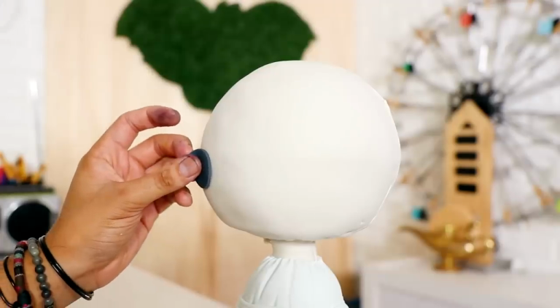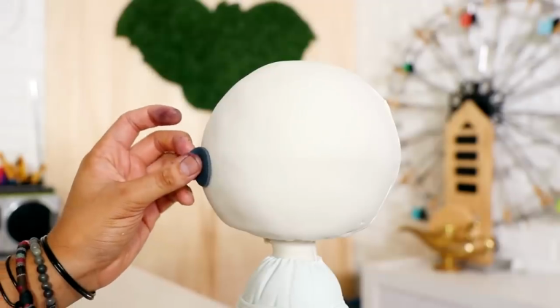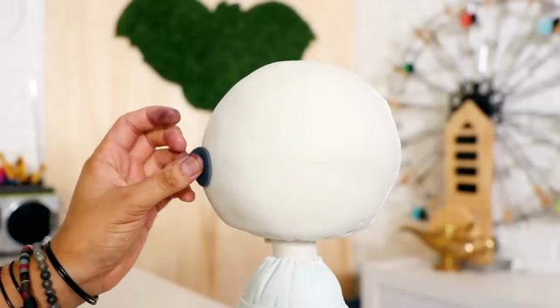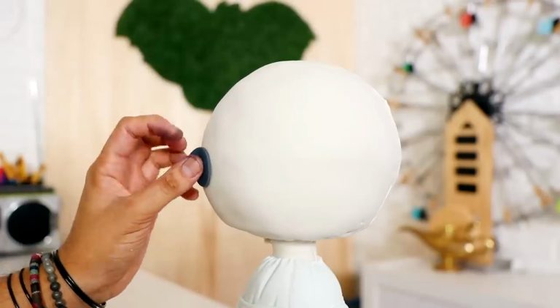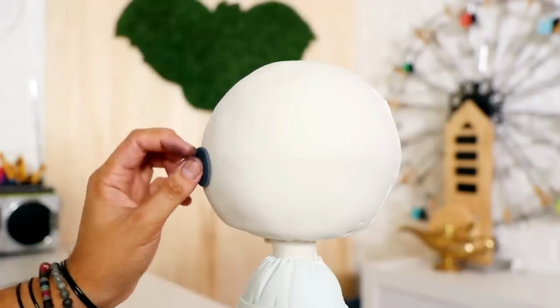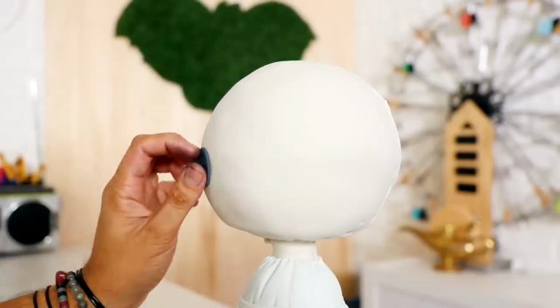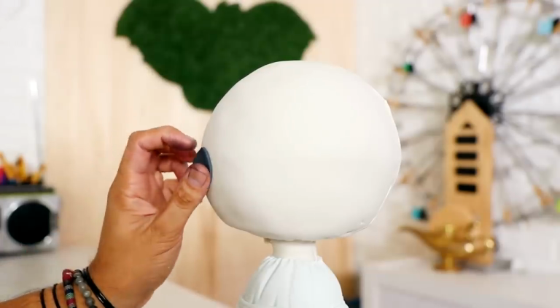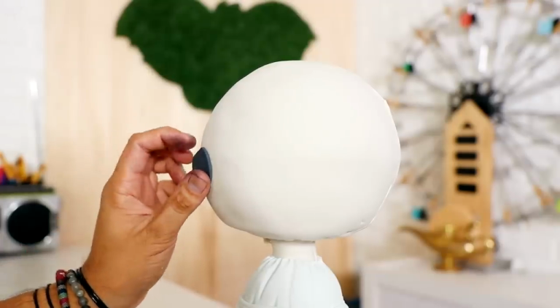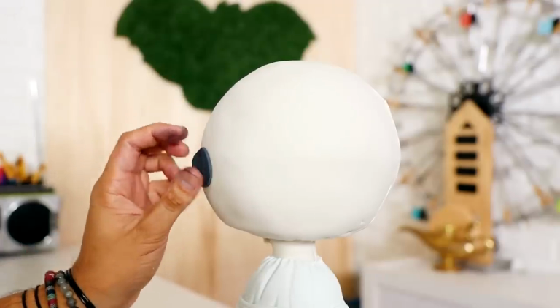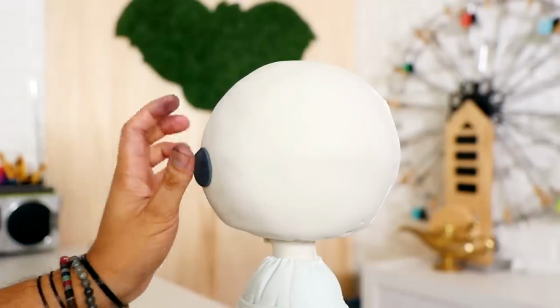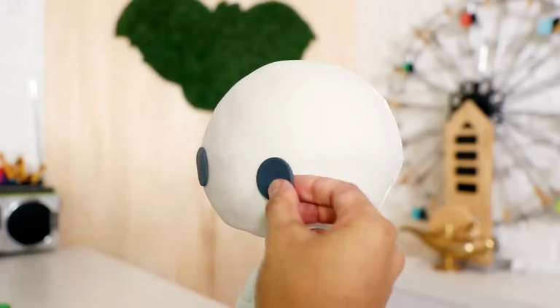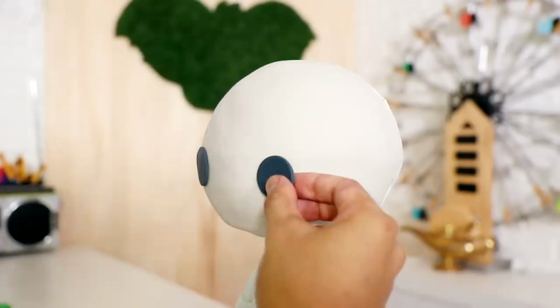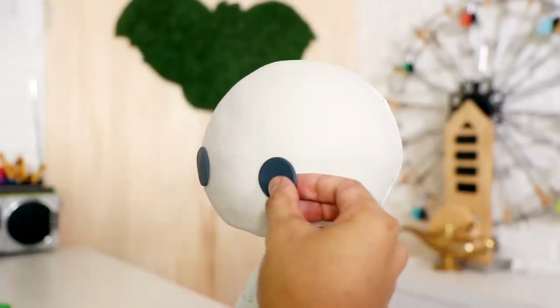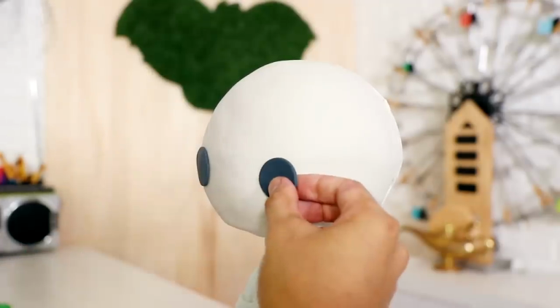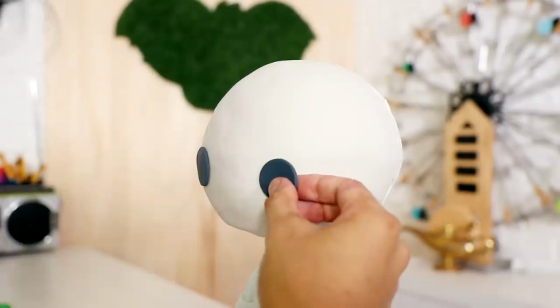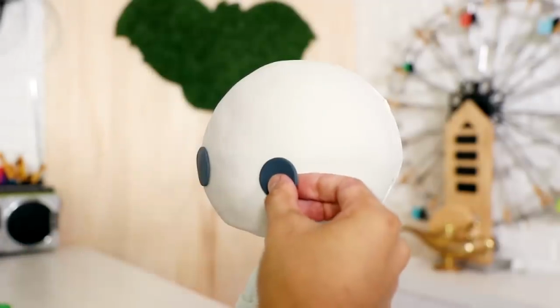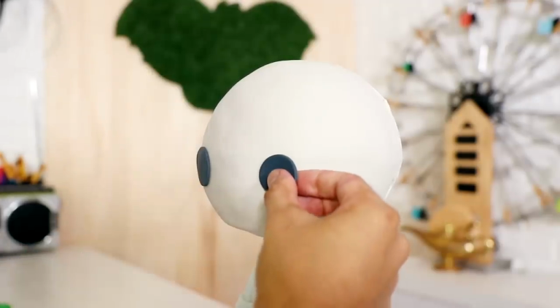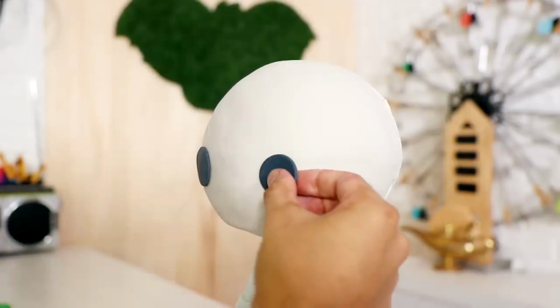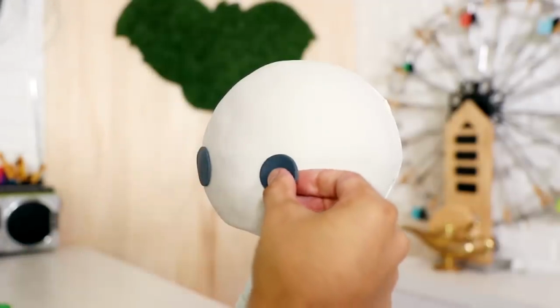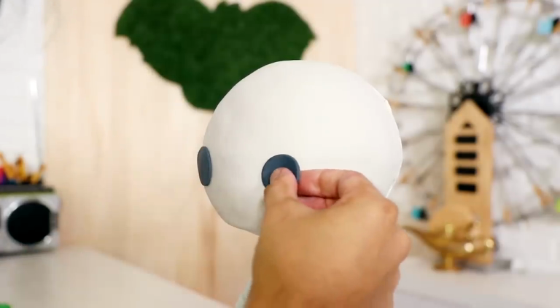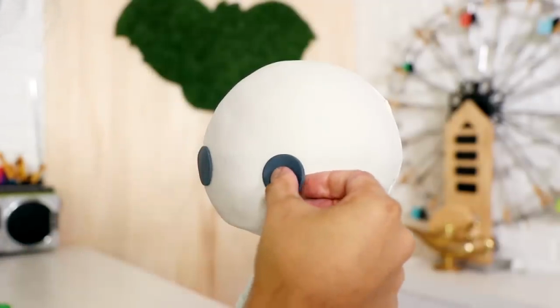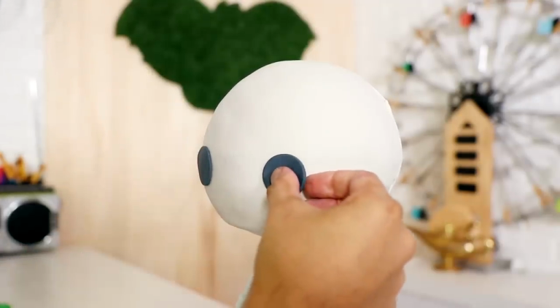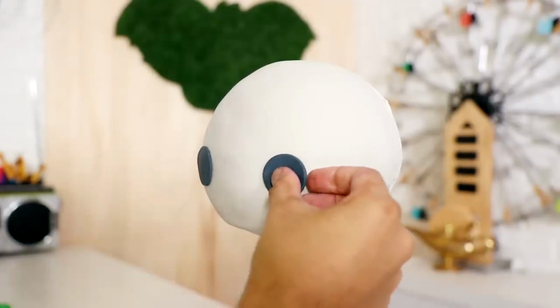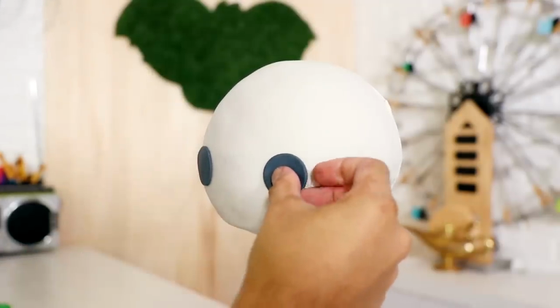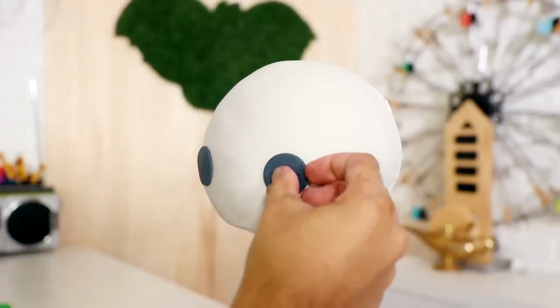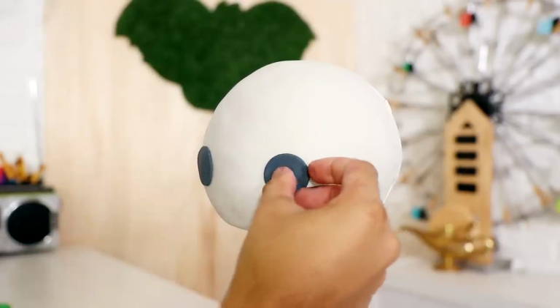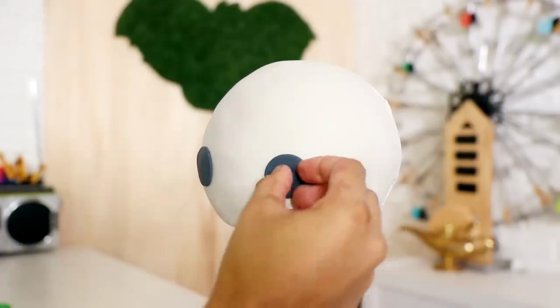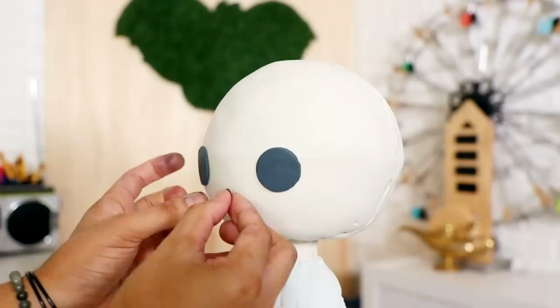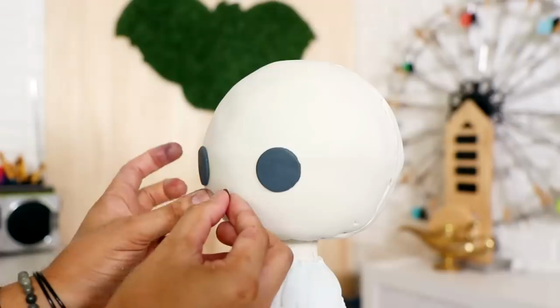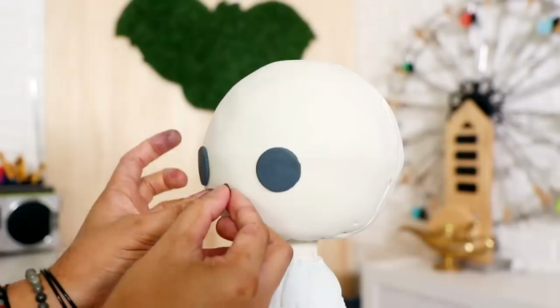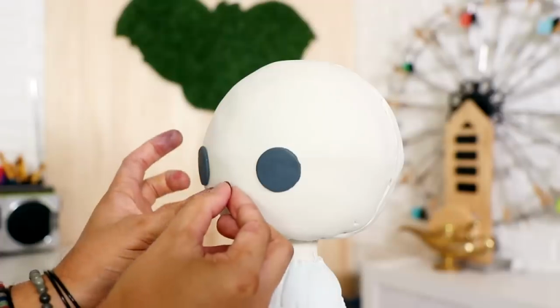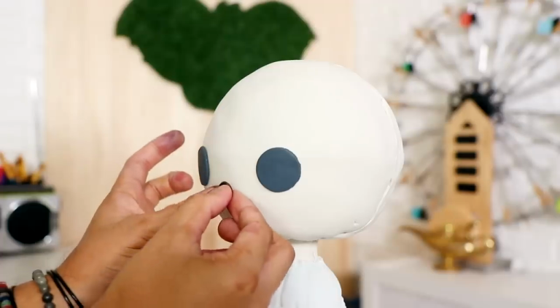Very simple eyes — just circles with white catchlights and a frowny face.